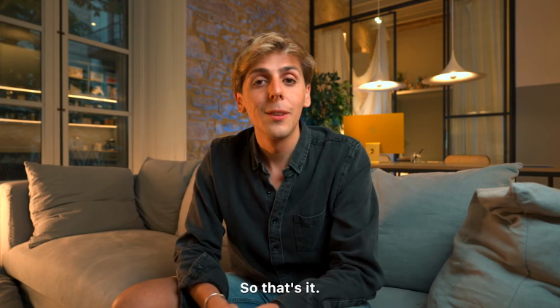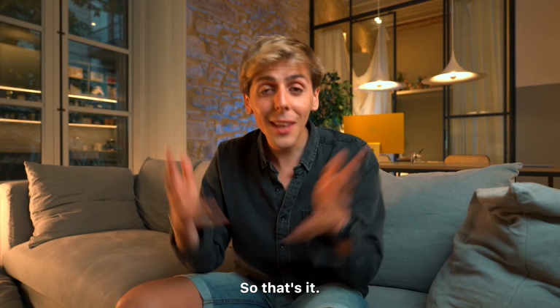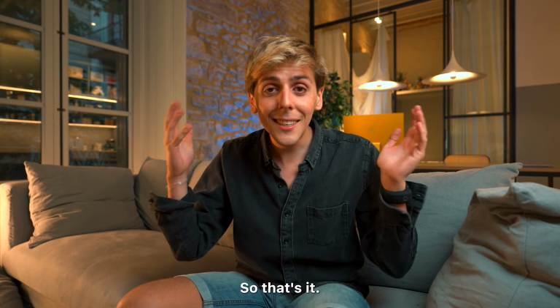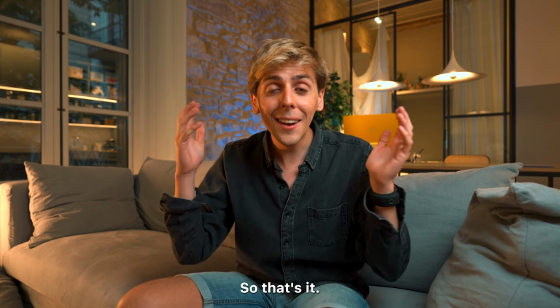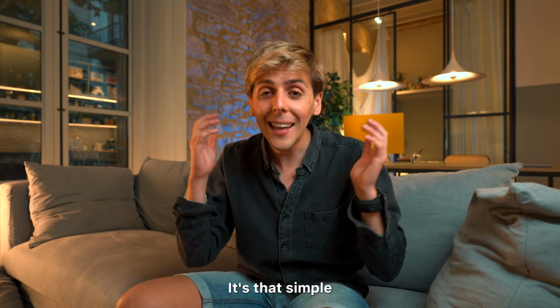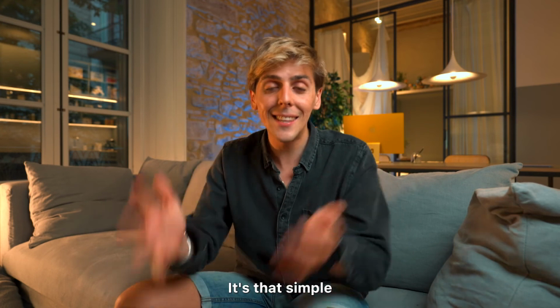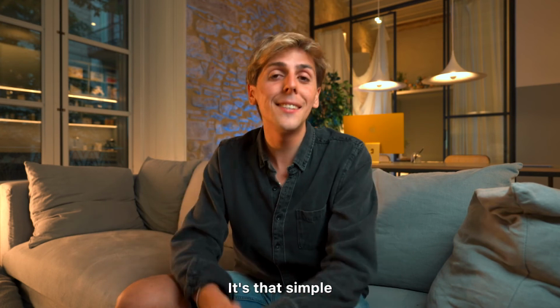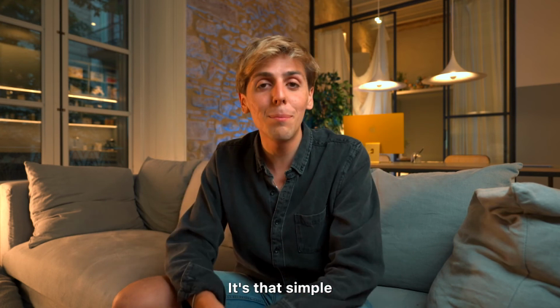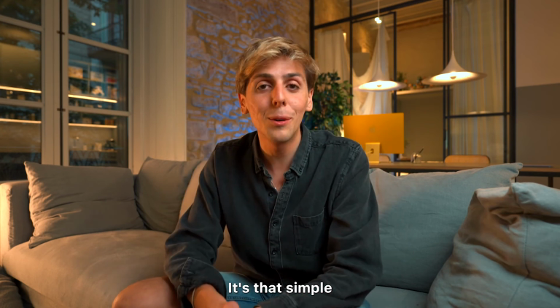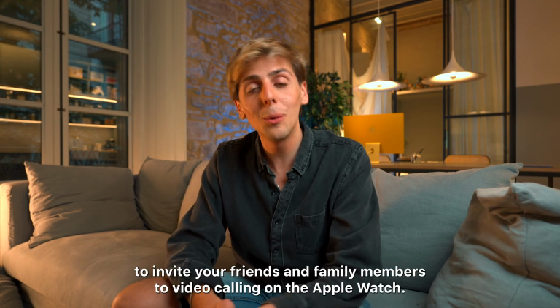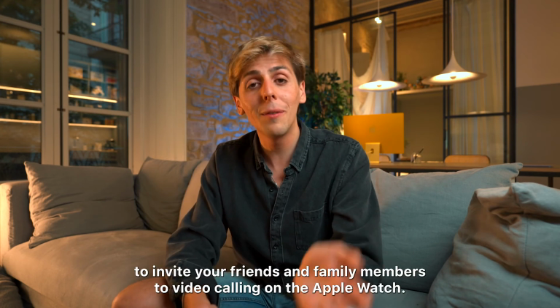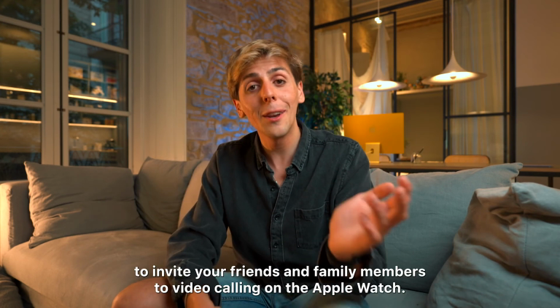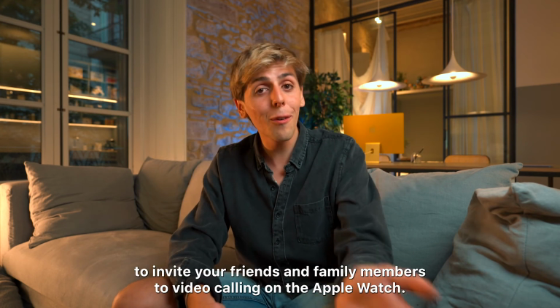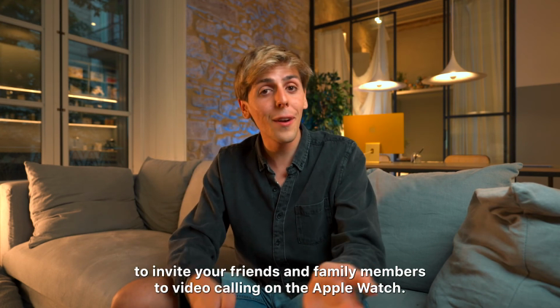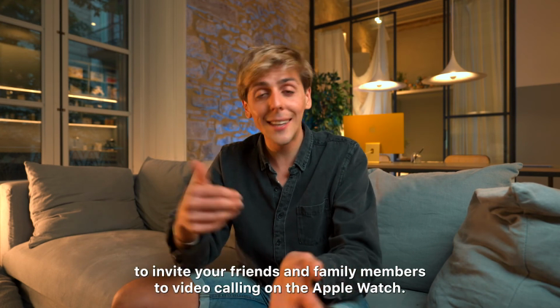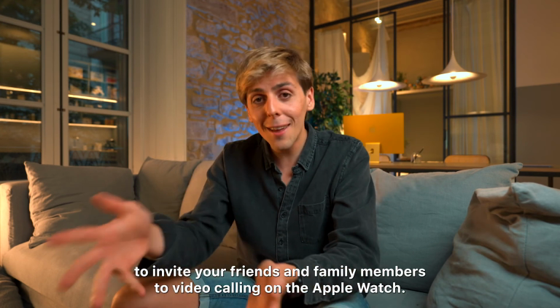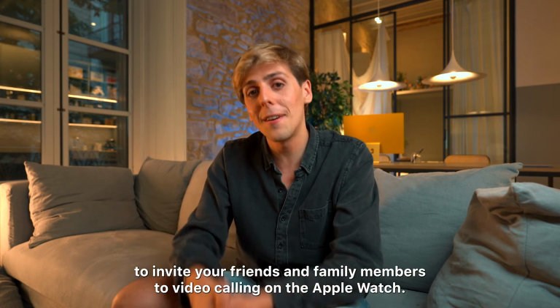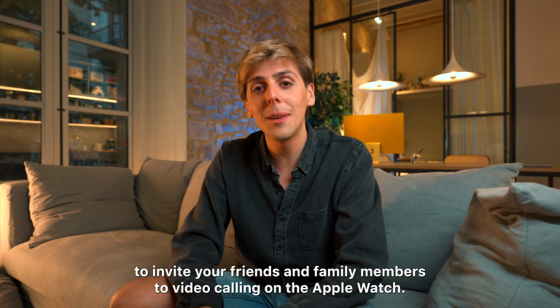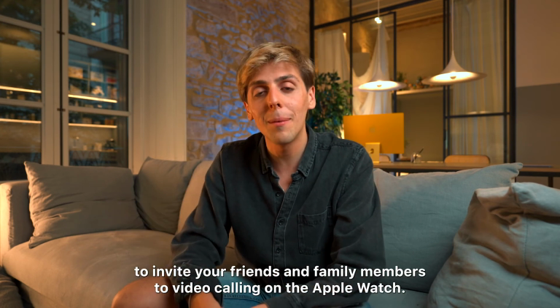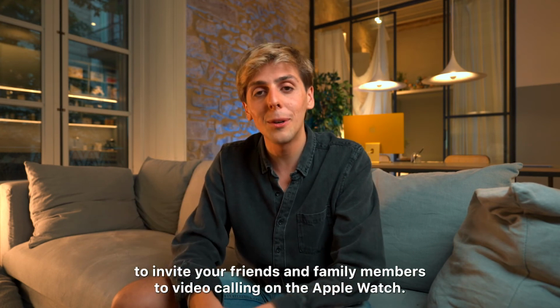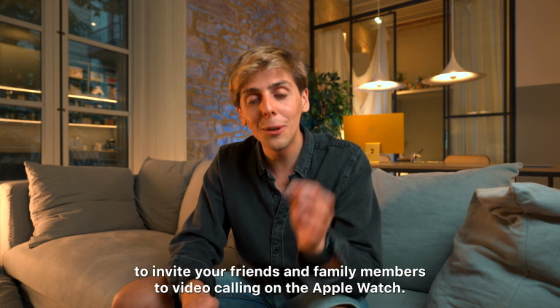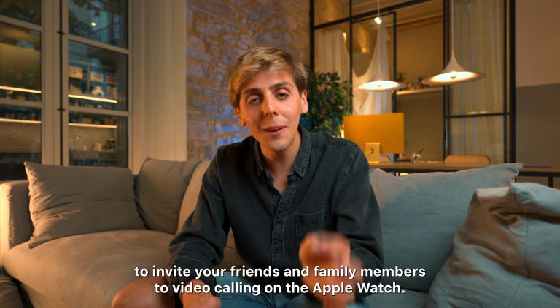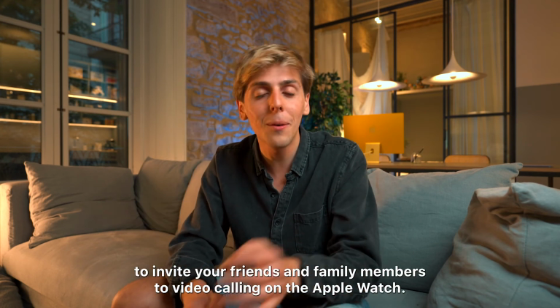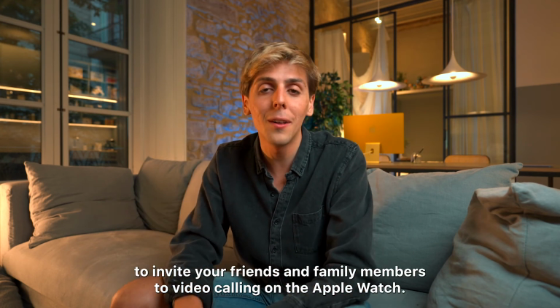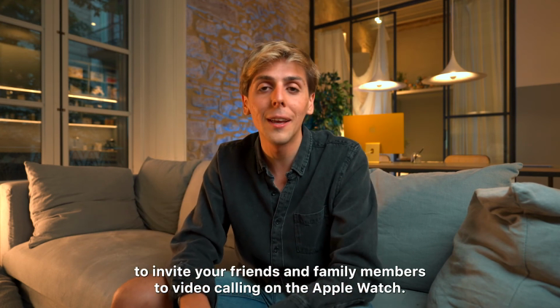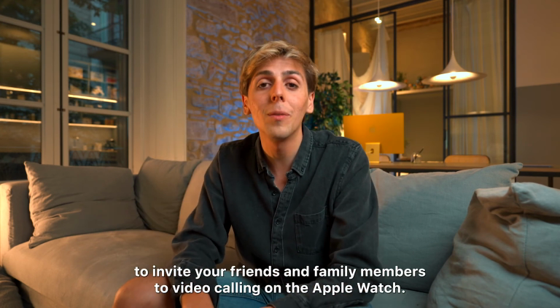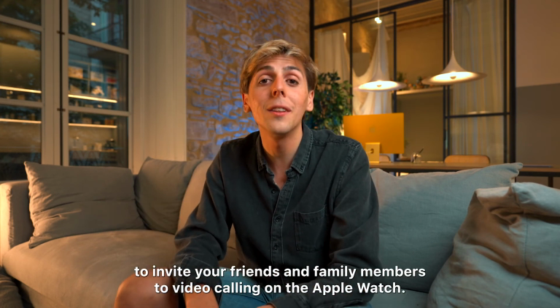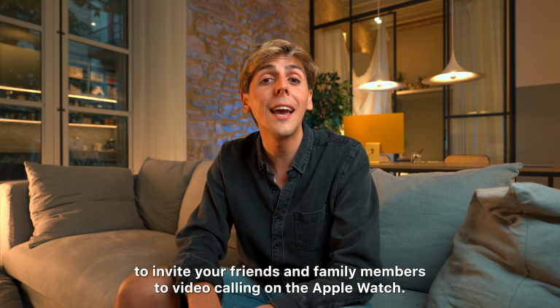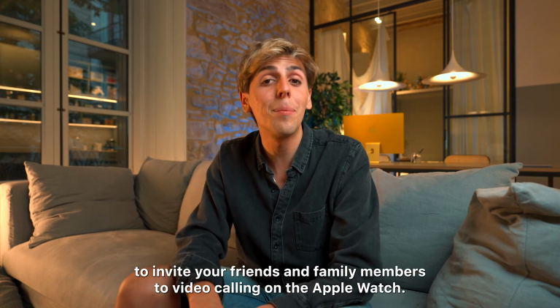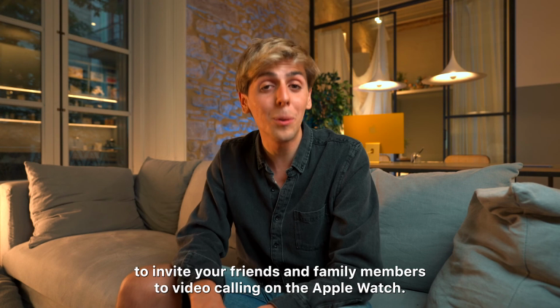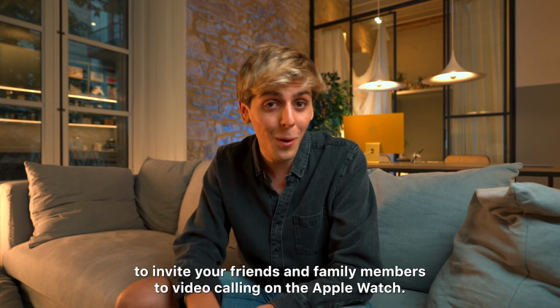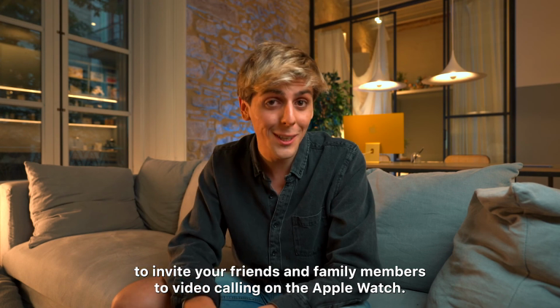So that's it. It's that simple to invite your friends and family members to video calling on the Apple Watch.